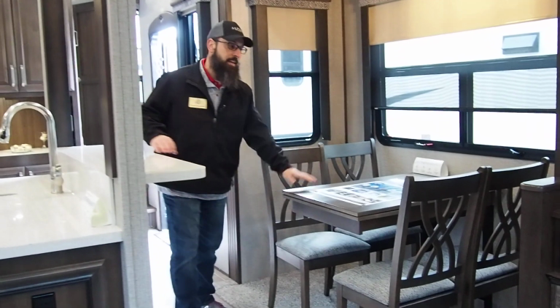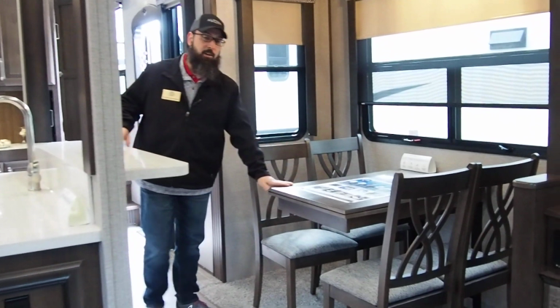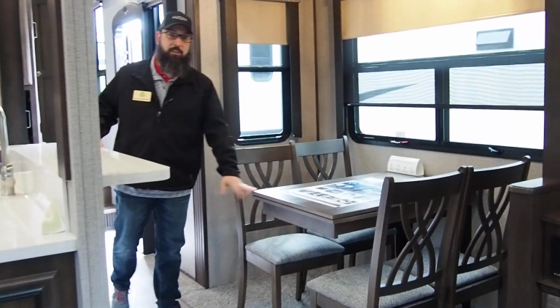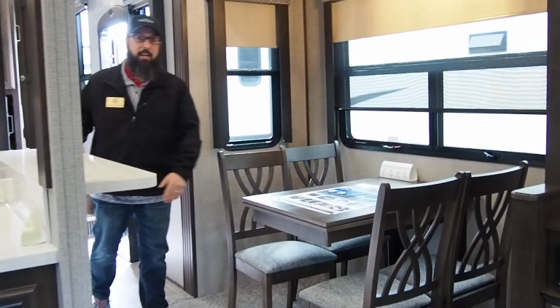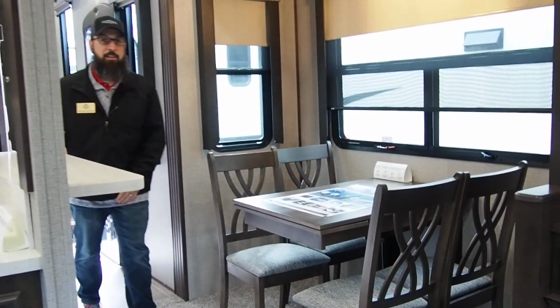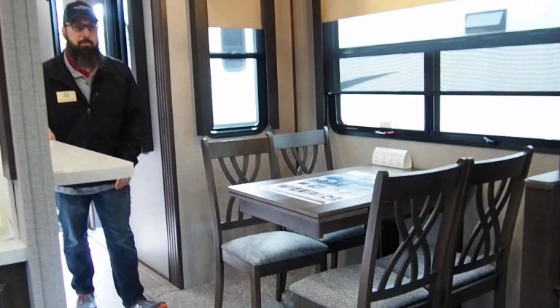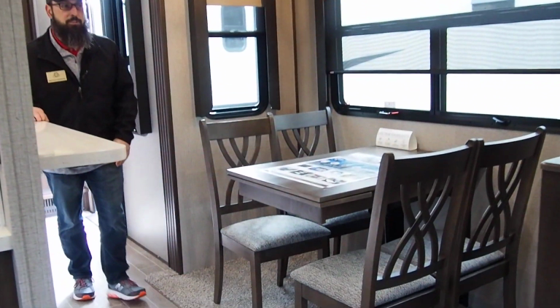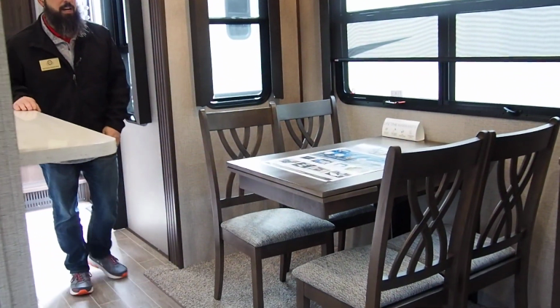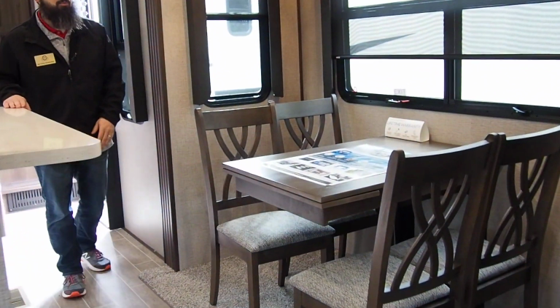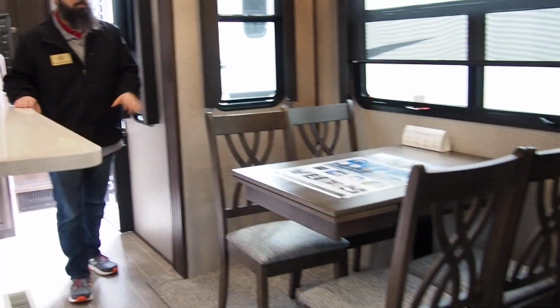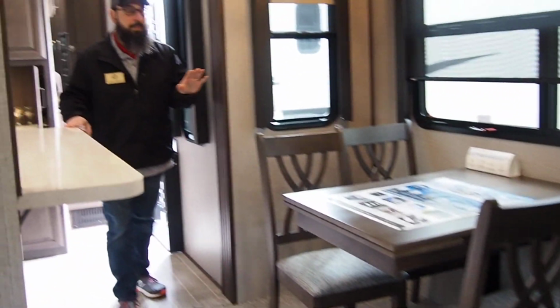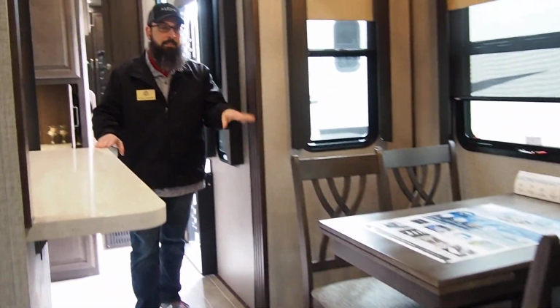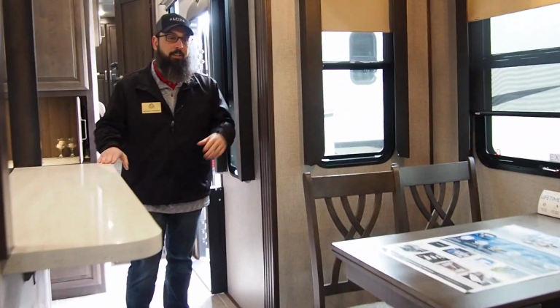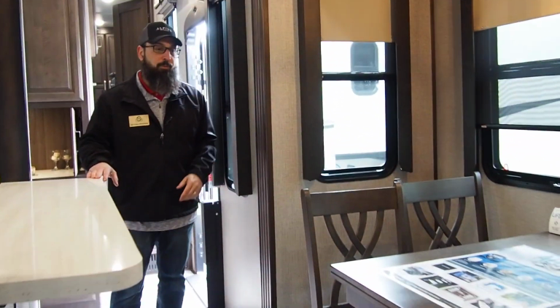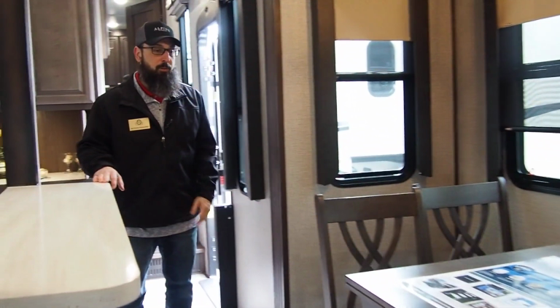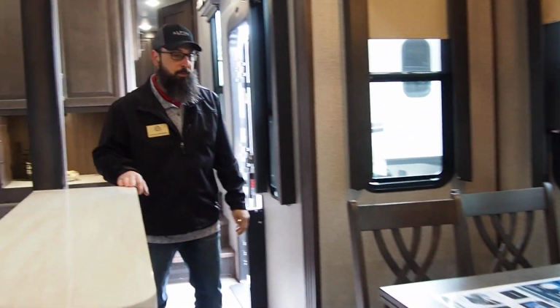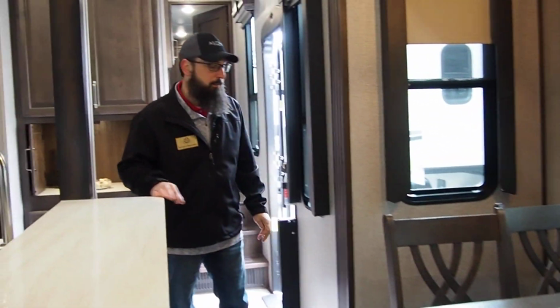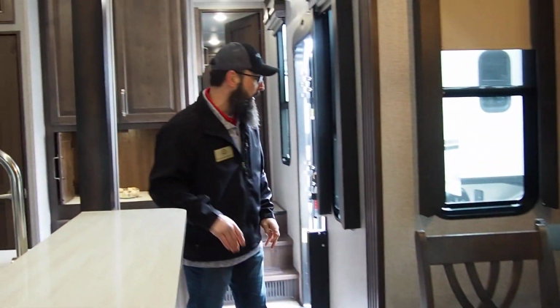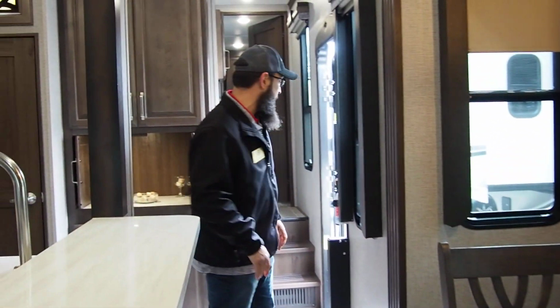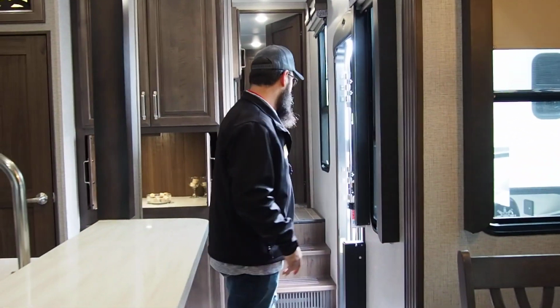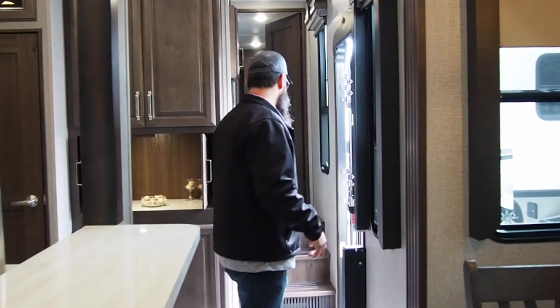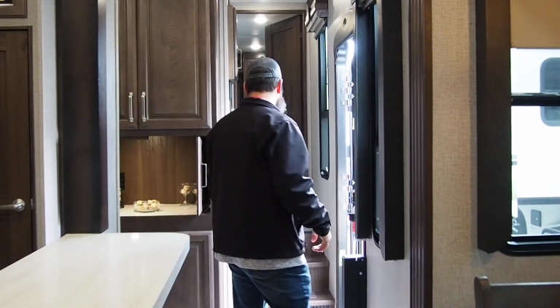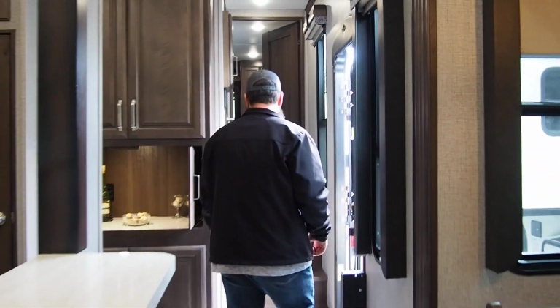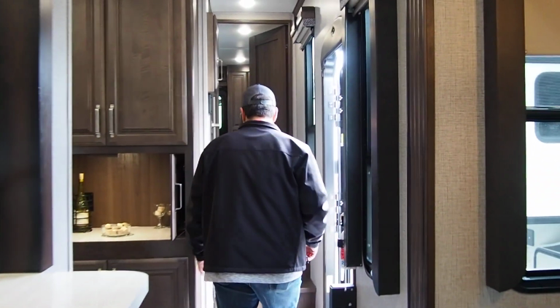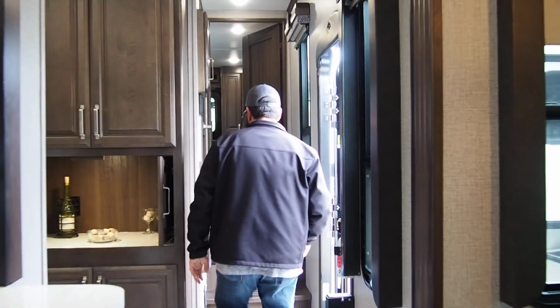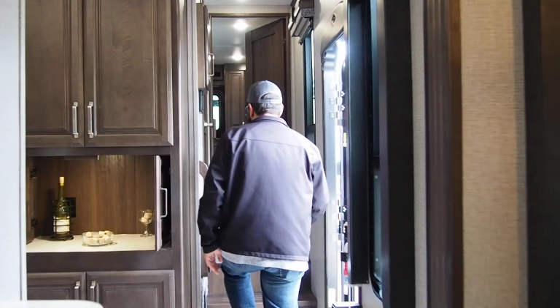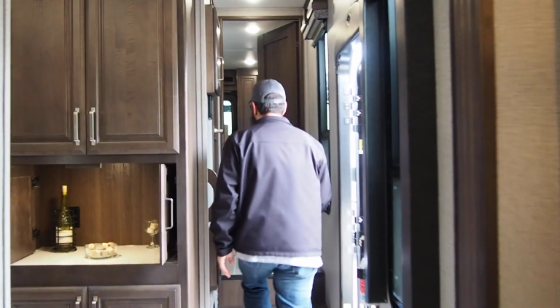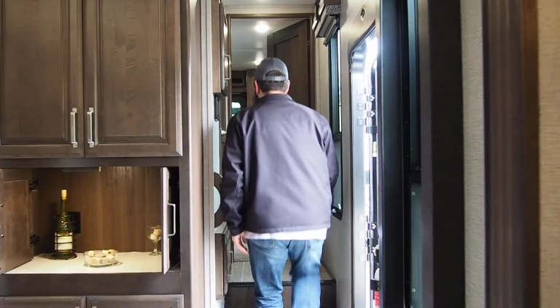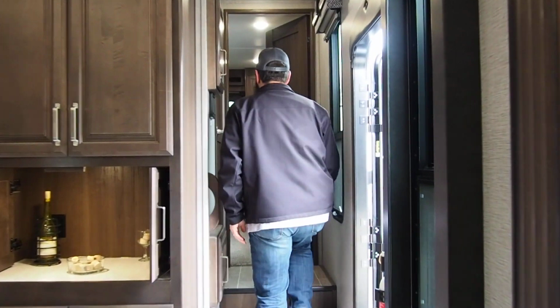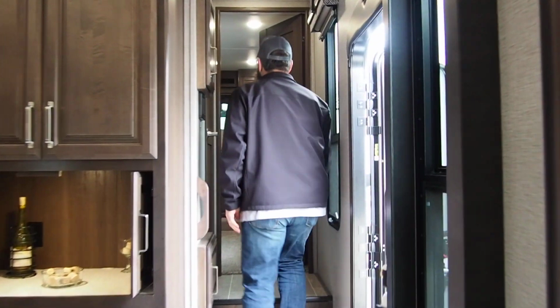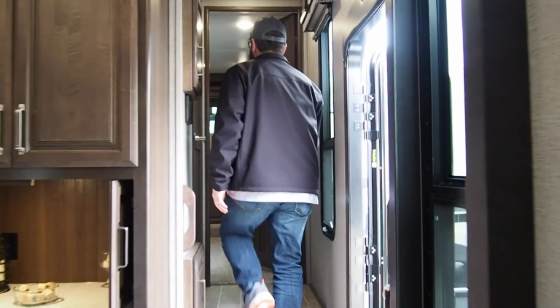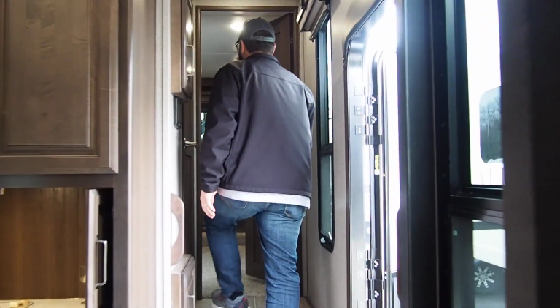There's a standalone dinette table and chairs with plenty of room for everybody.